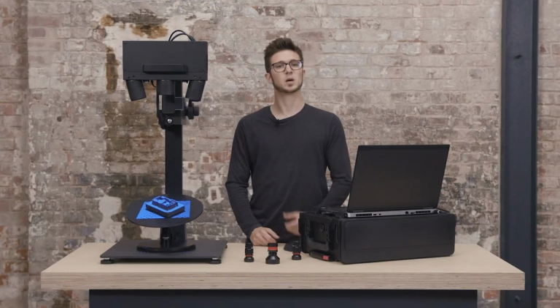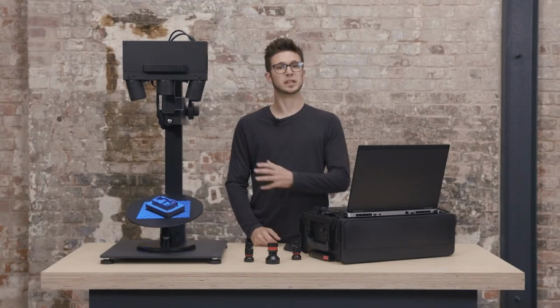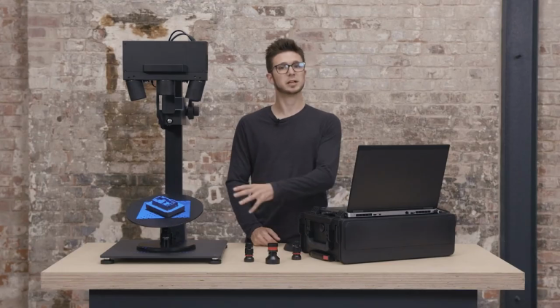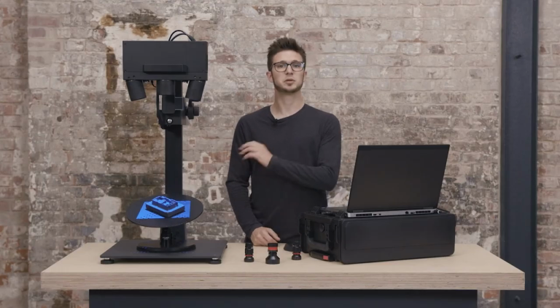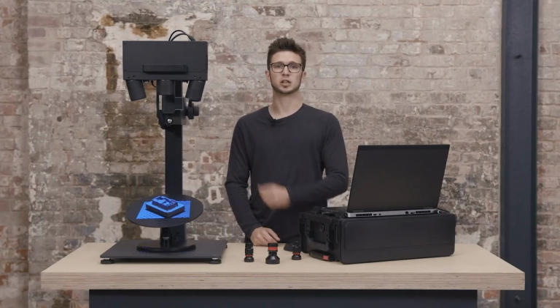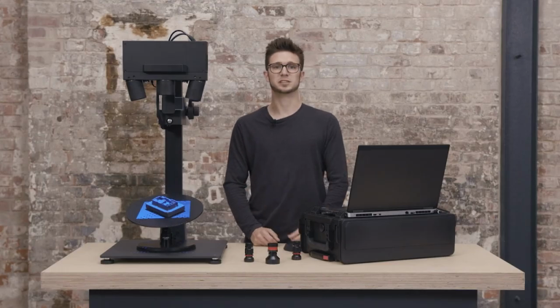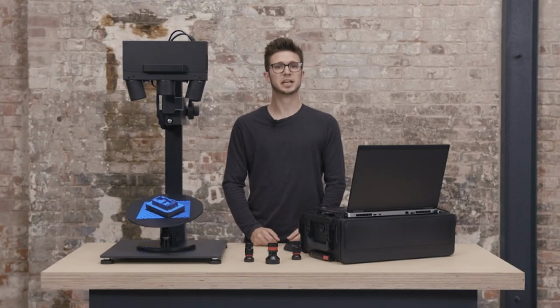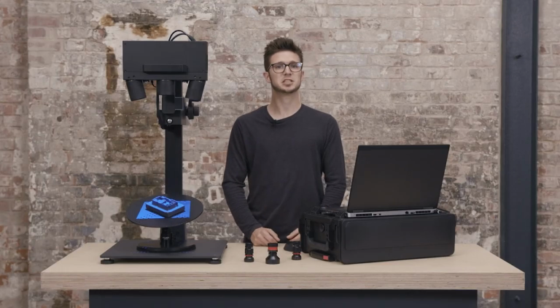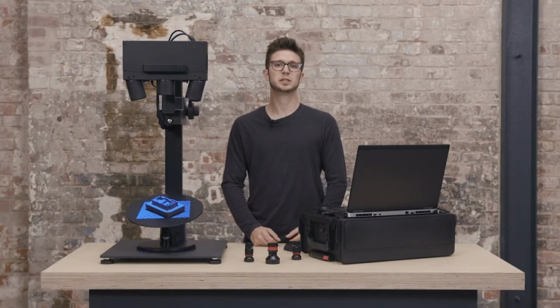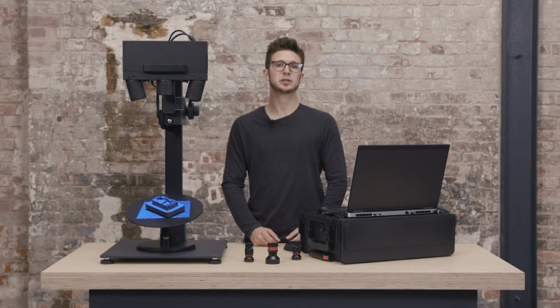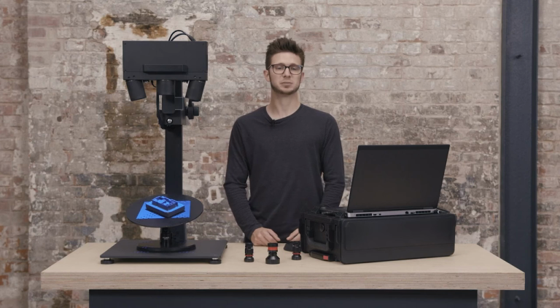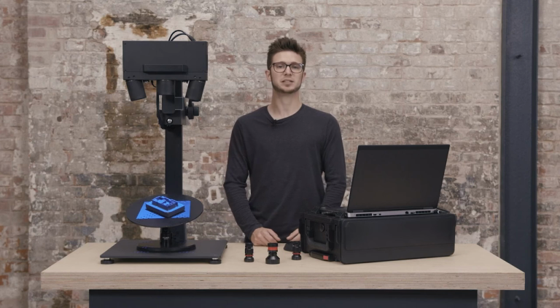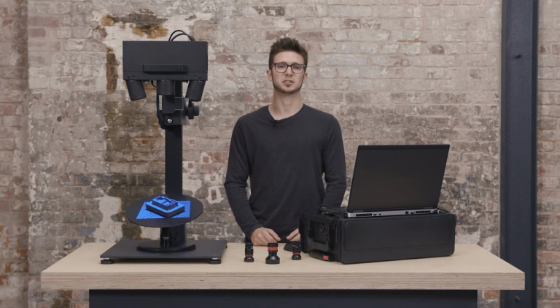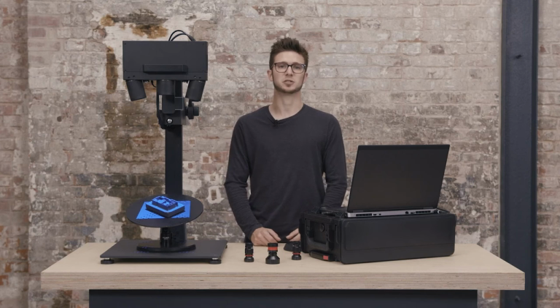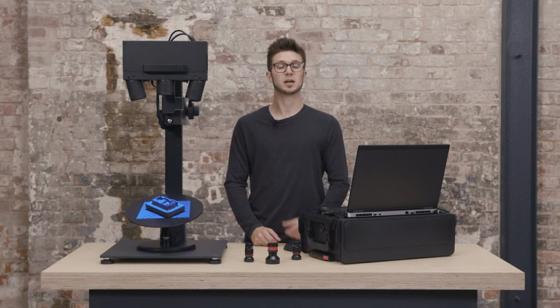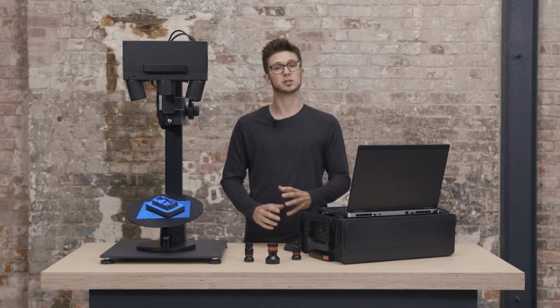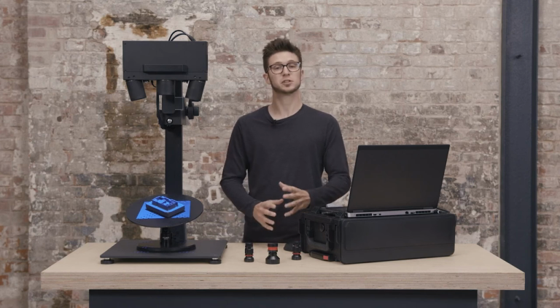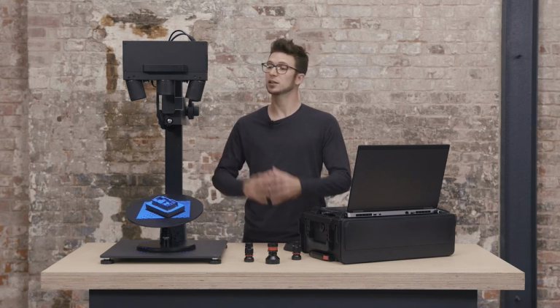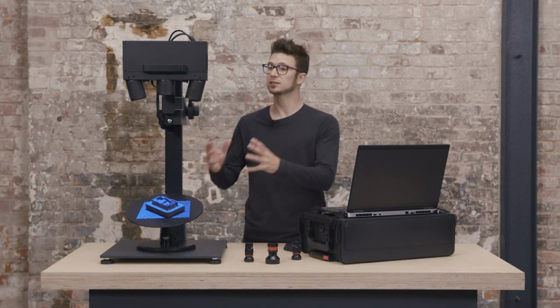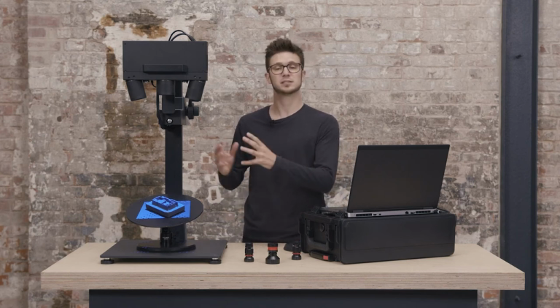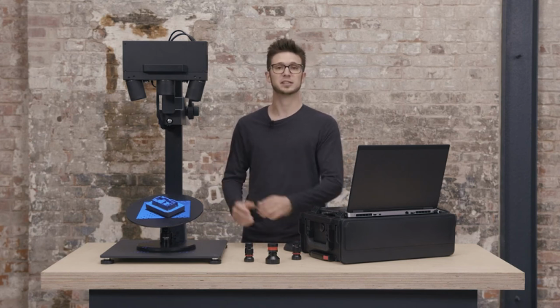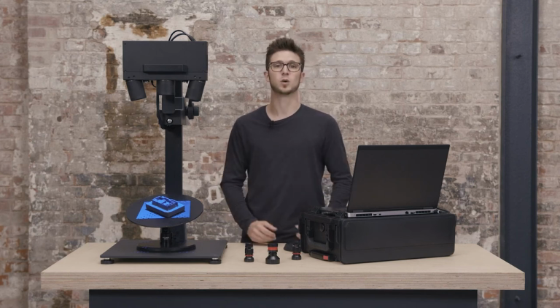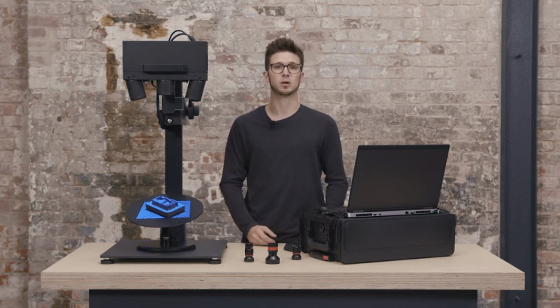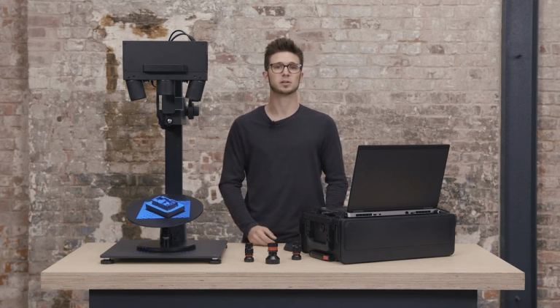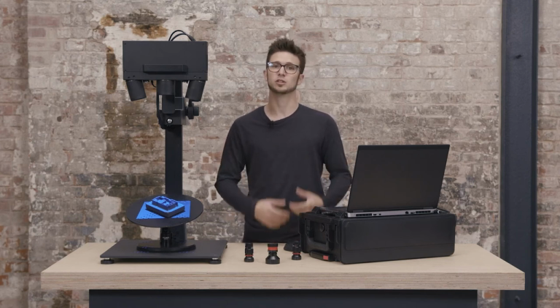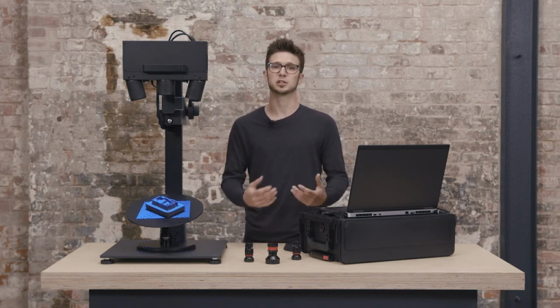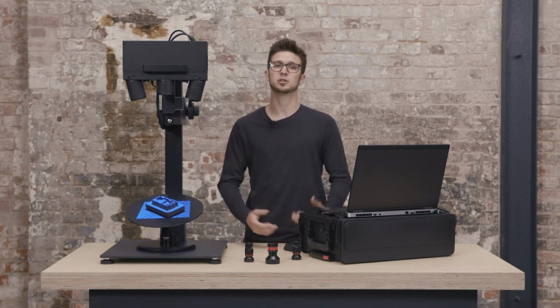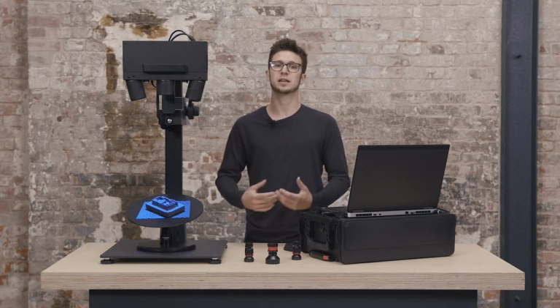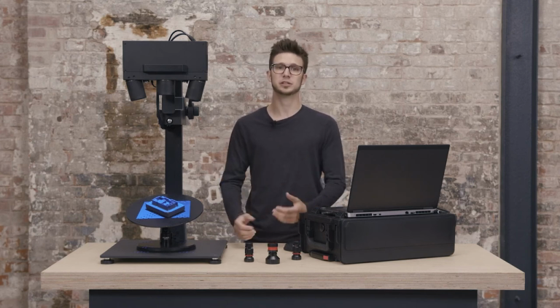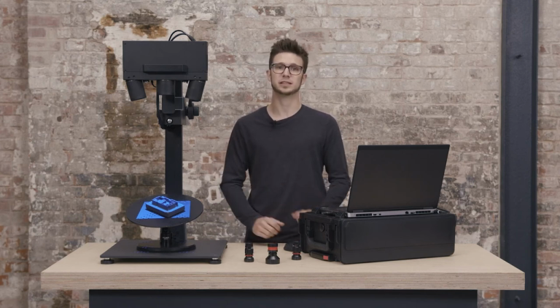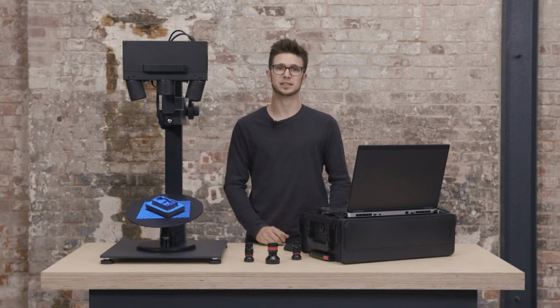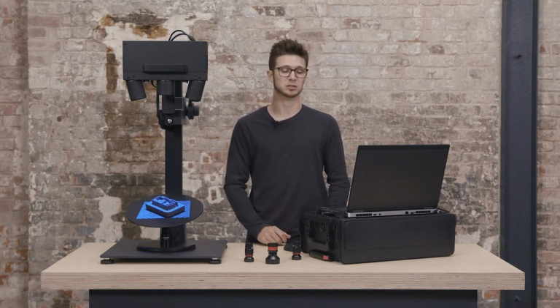When the measuring volume is changed, we need to calibrate the sensor. But first, the system has to warm up to make sure that everything is stable.